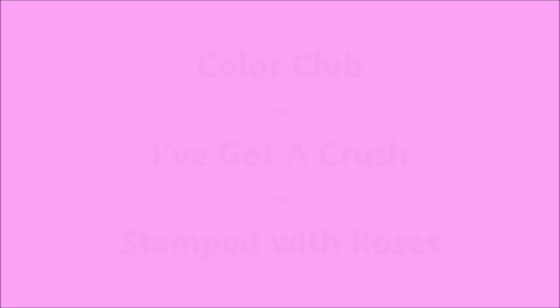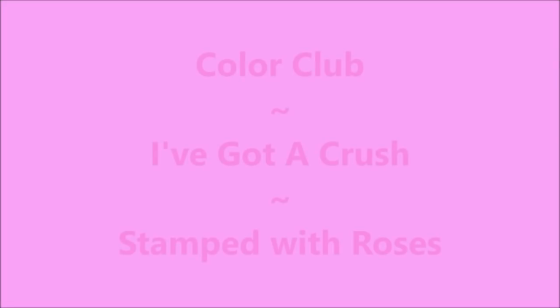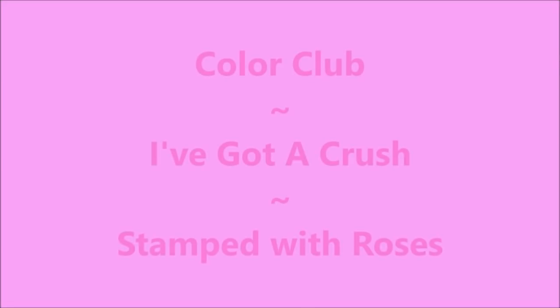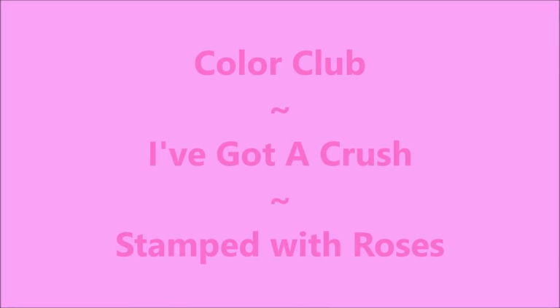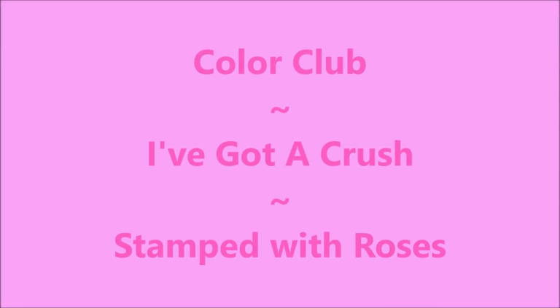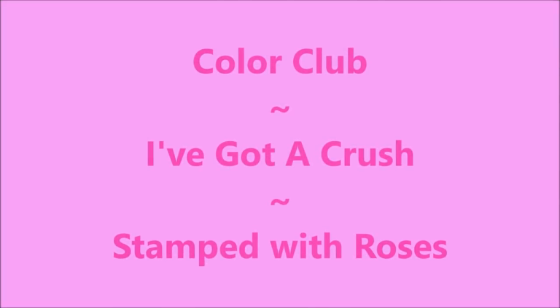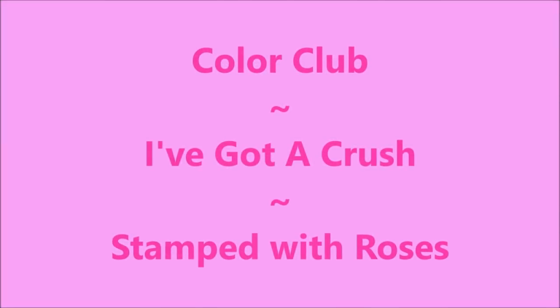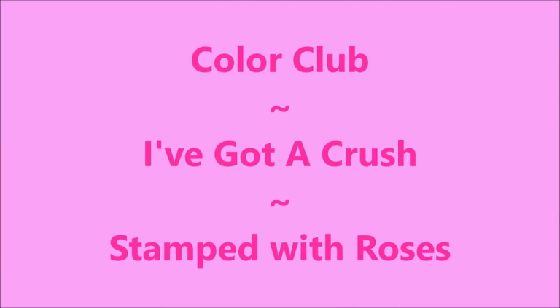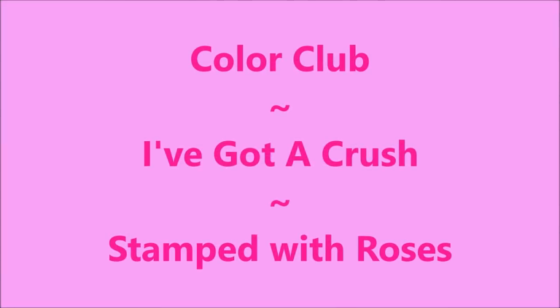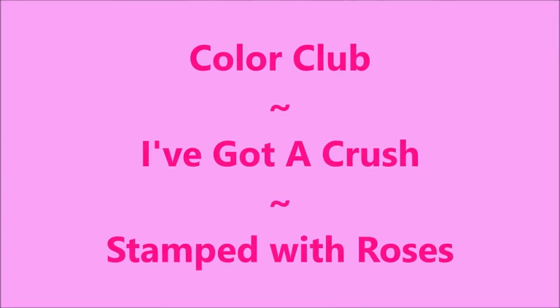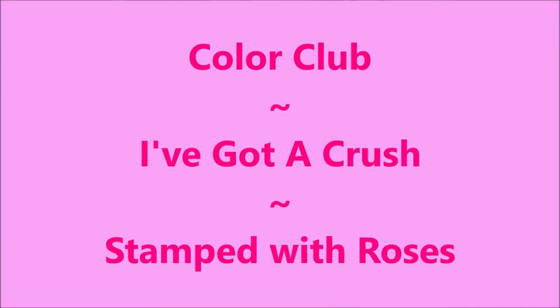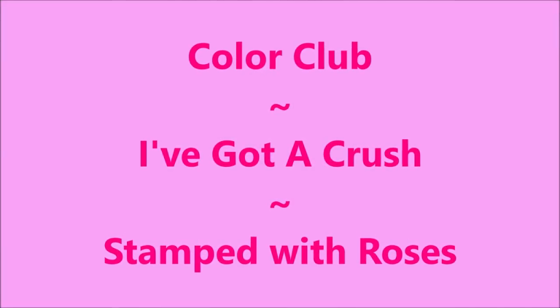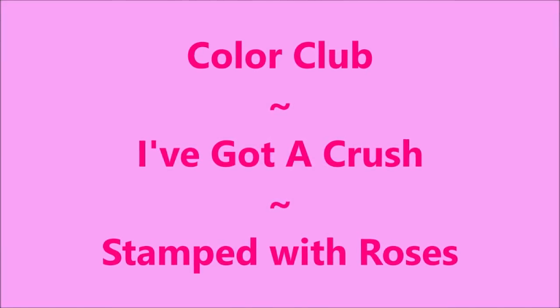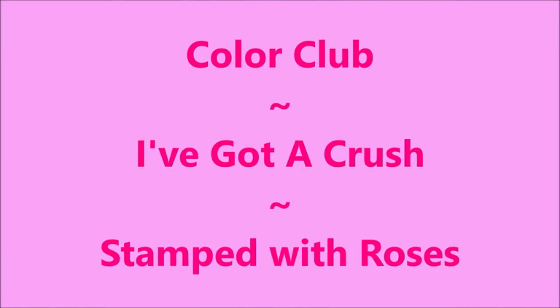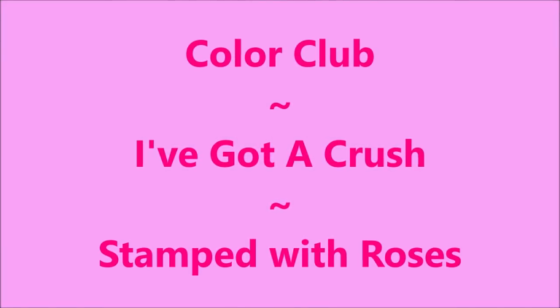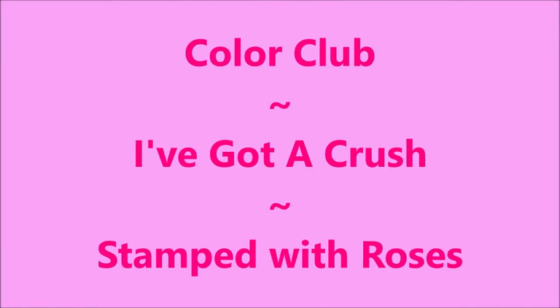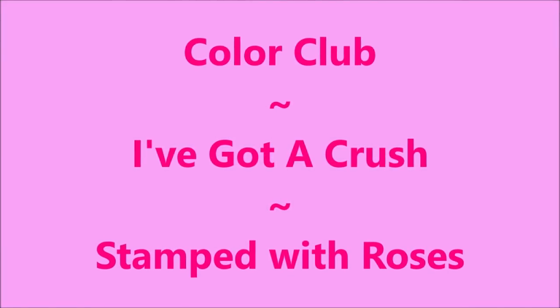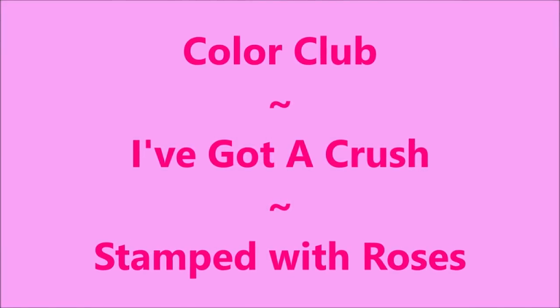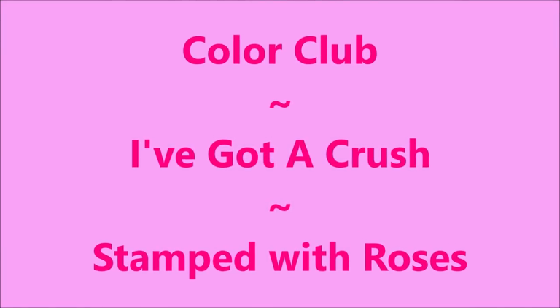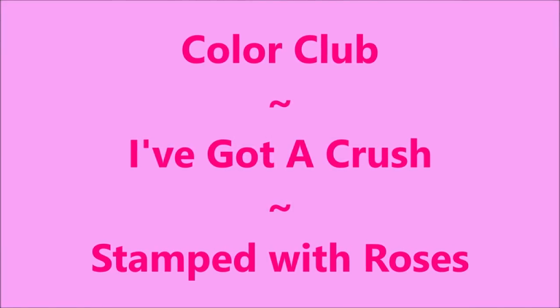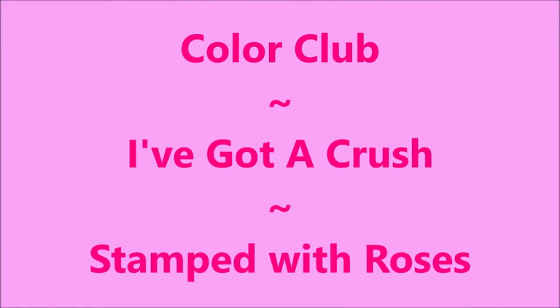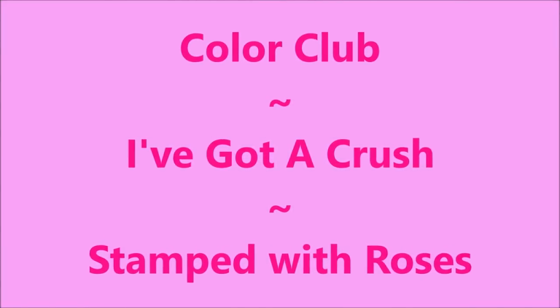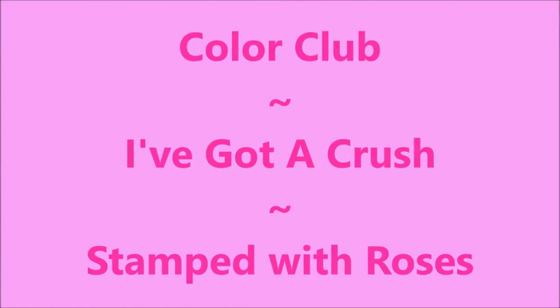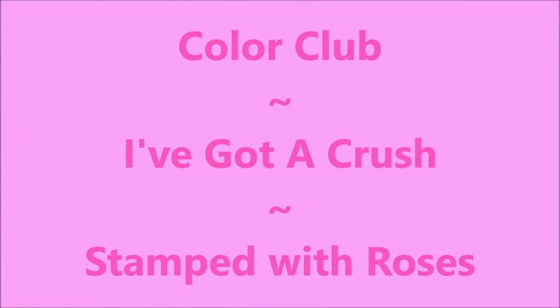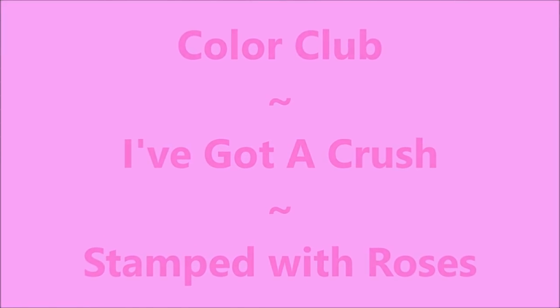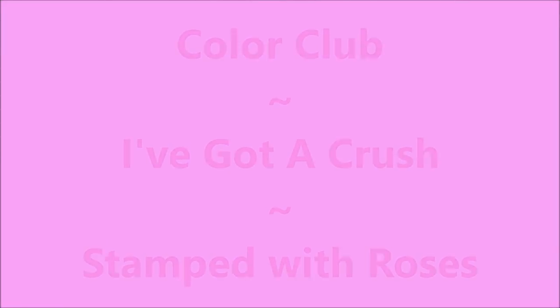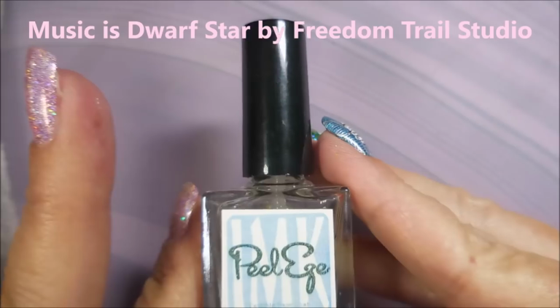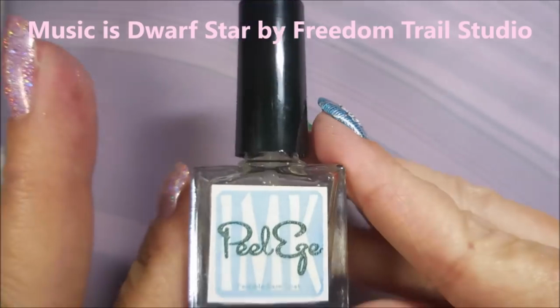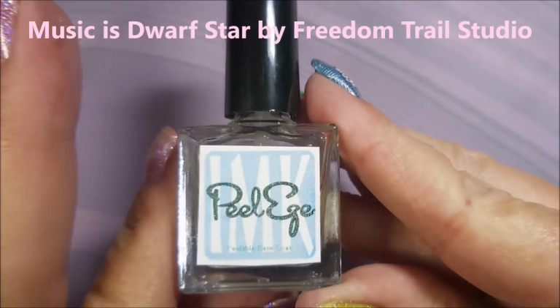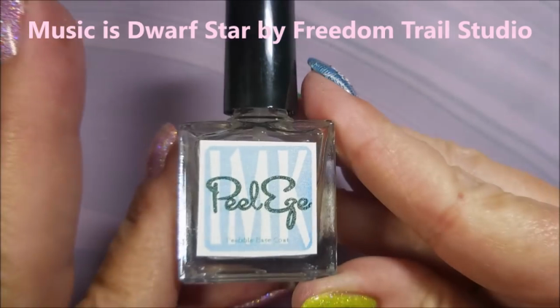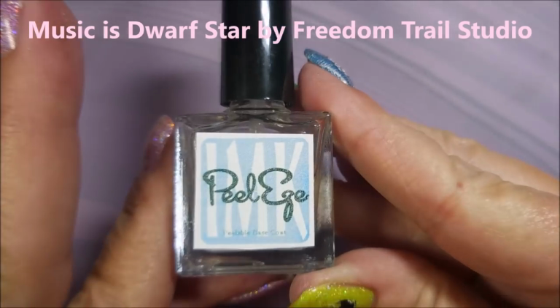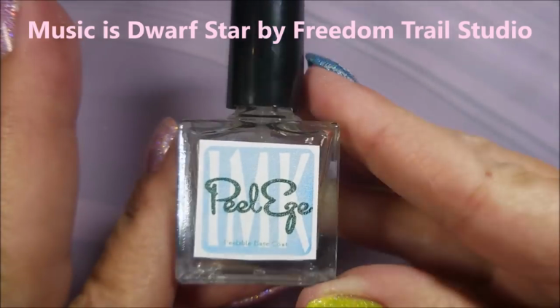Hello my friend and welcome to my channel. Today I've got Color Club's I've Got a Crush and I'm going to stamp some roses on it.